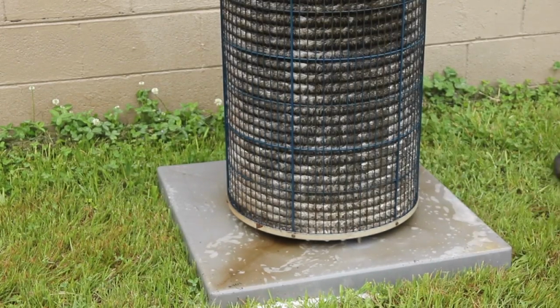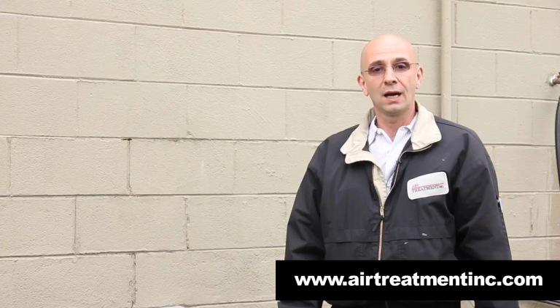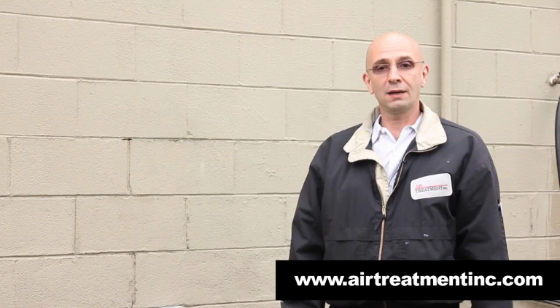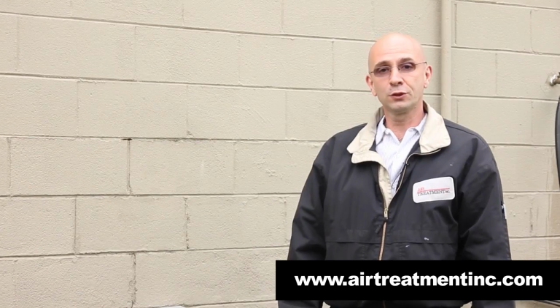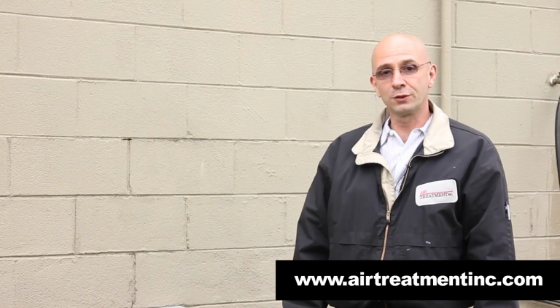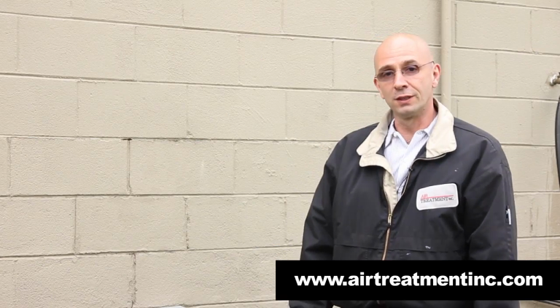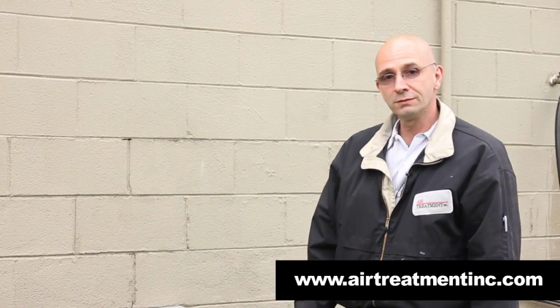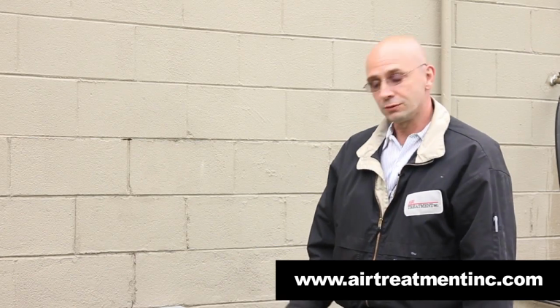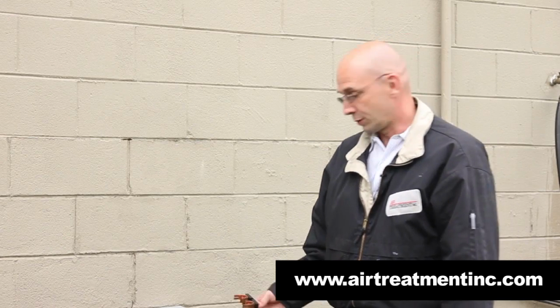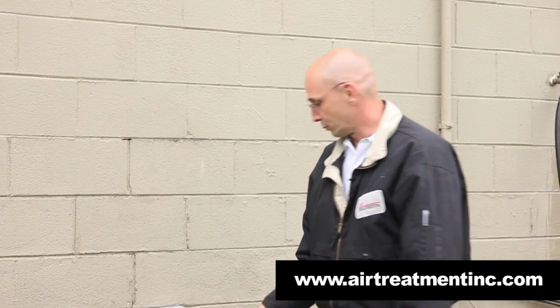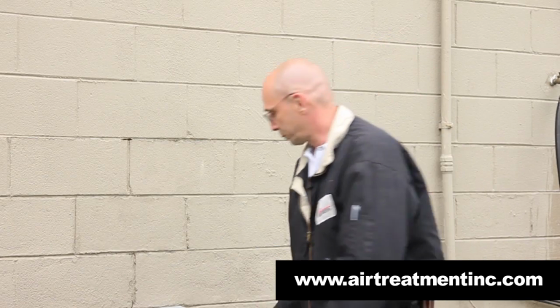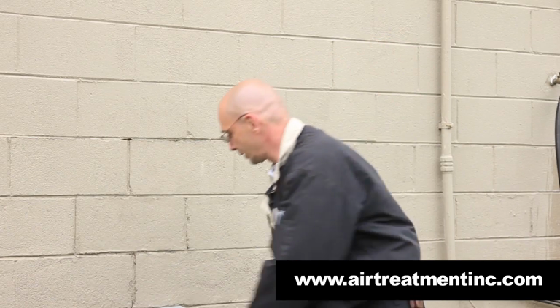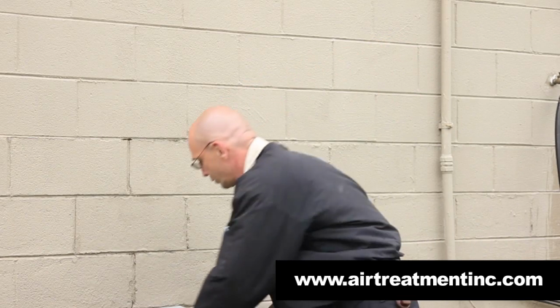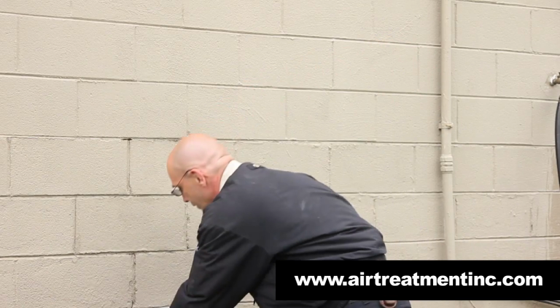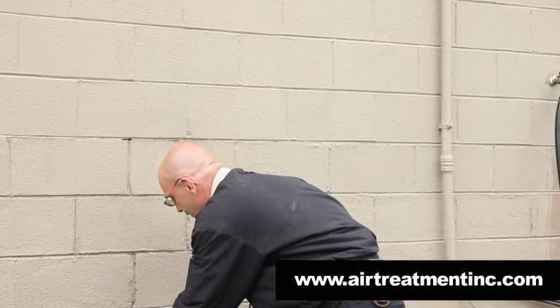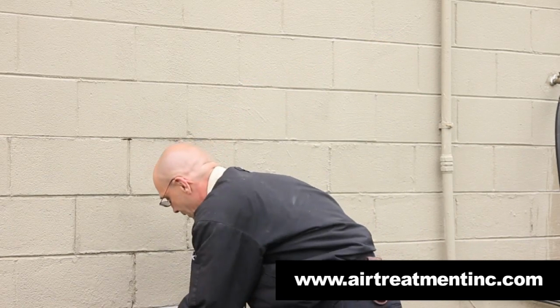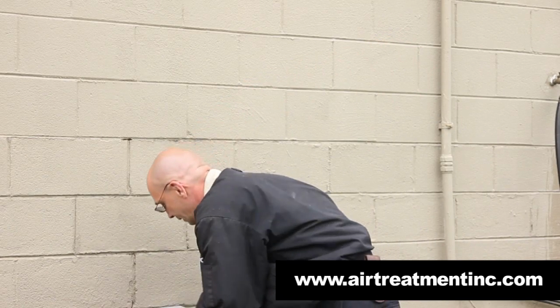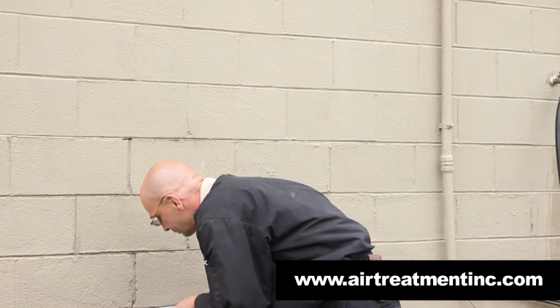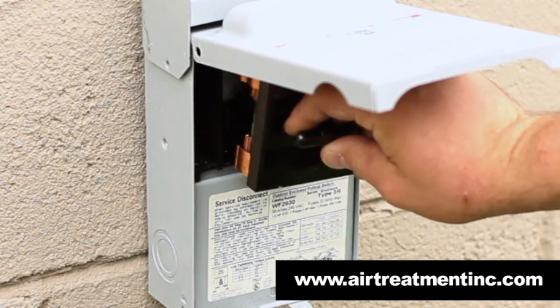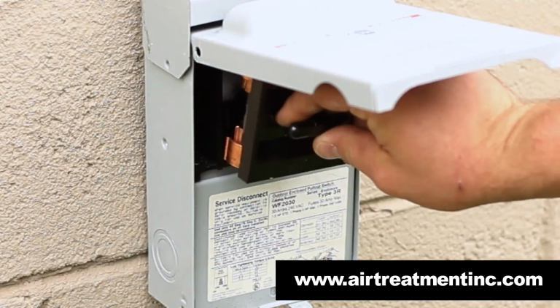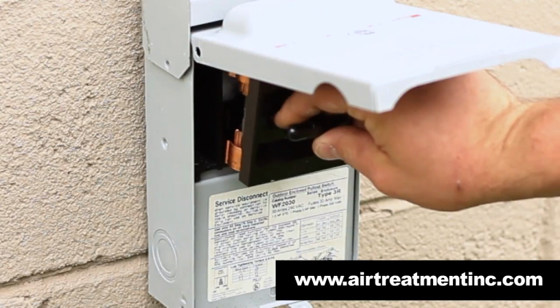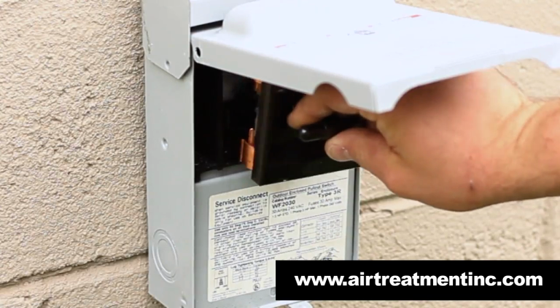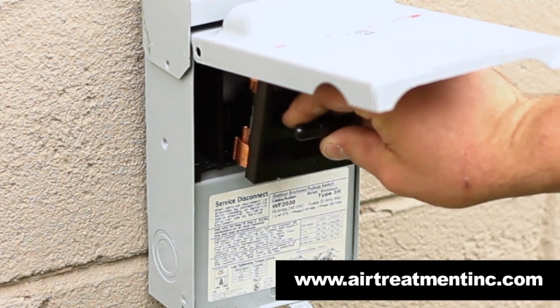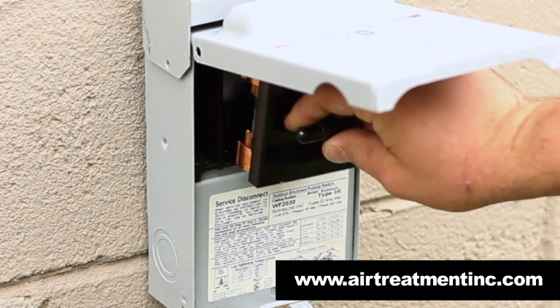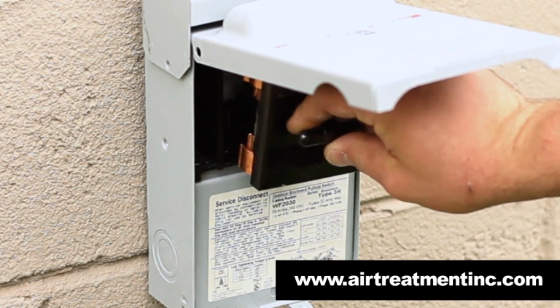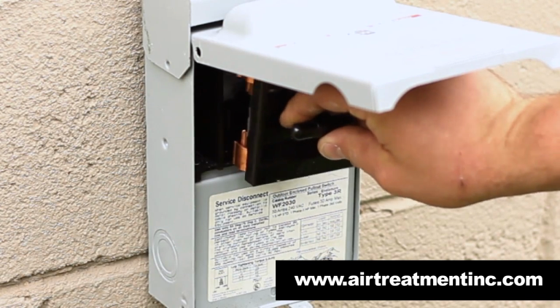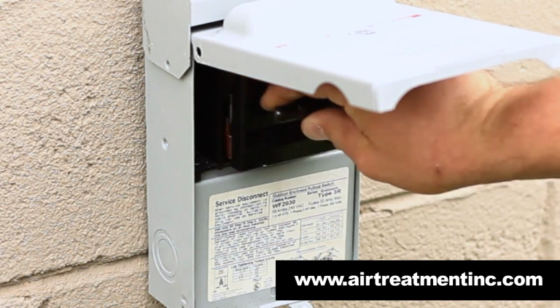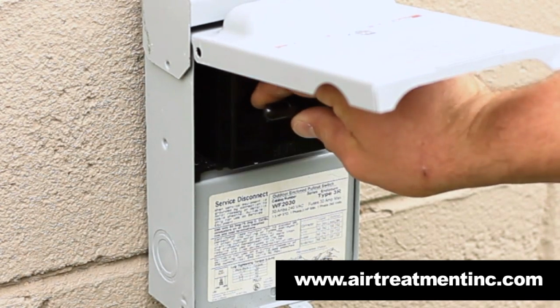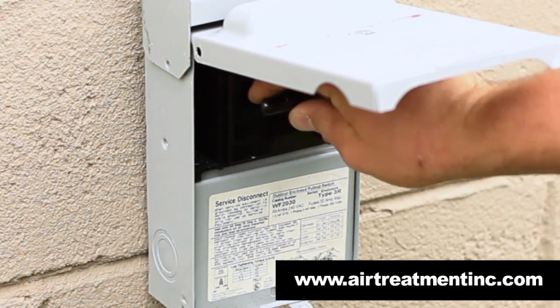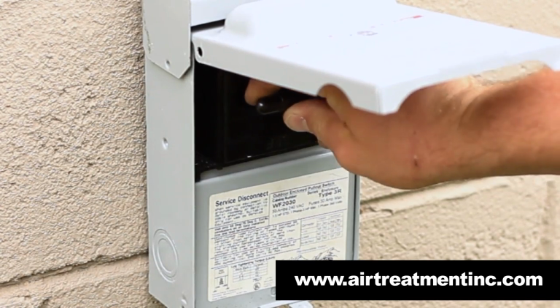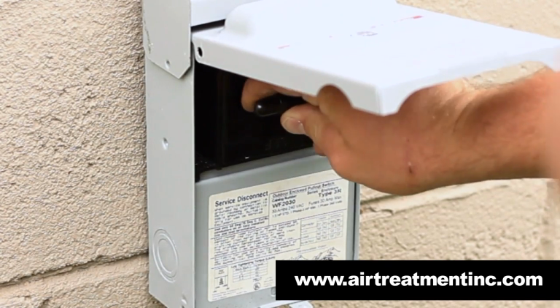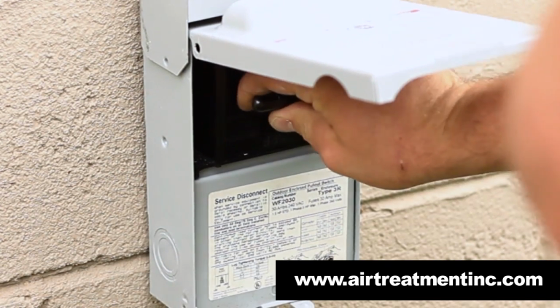After you're done, you can replace your disconnect. That will restore power back to the unit.